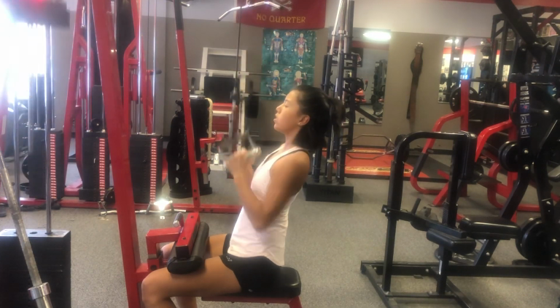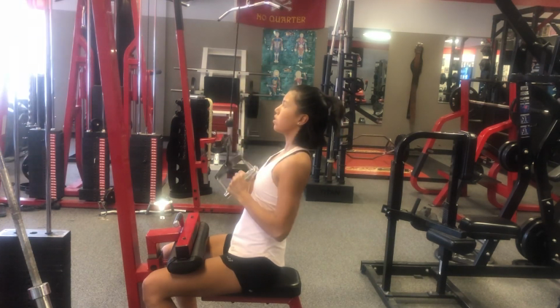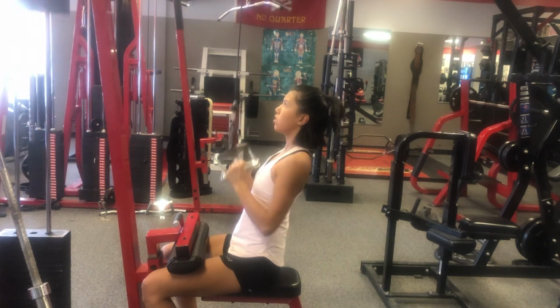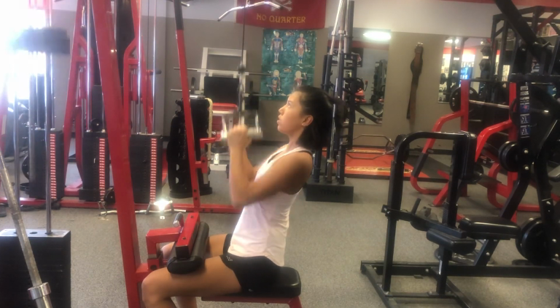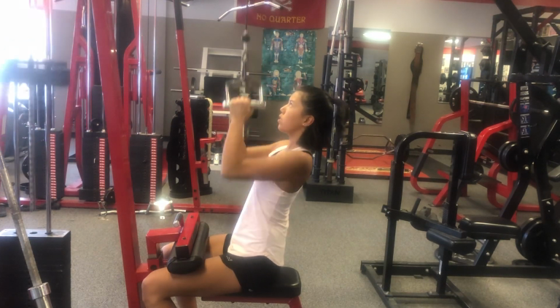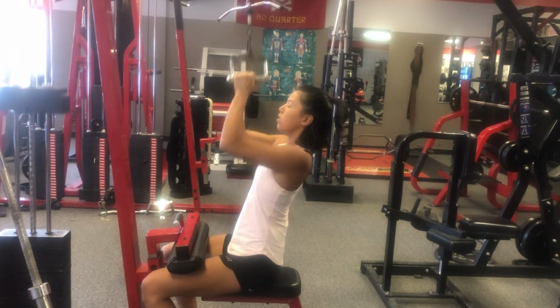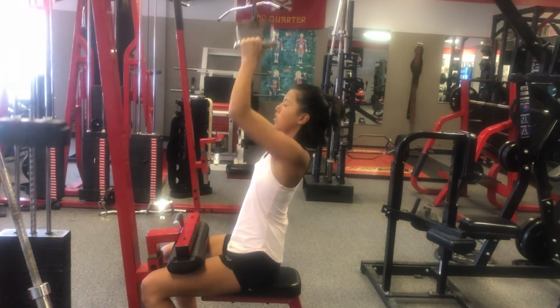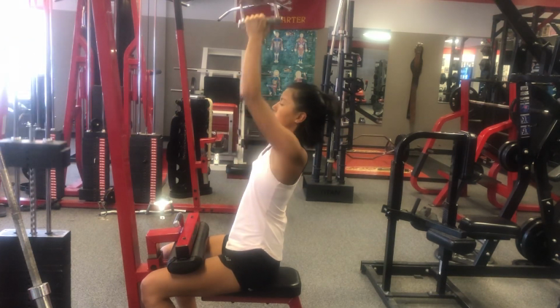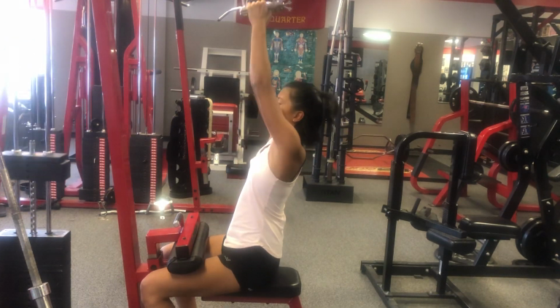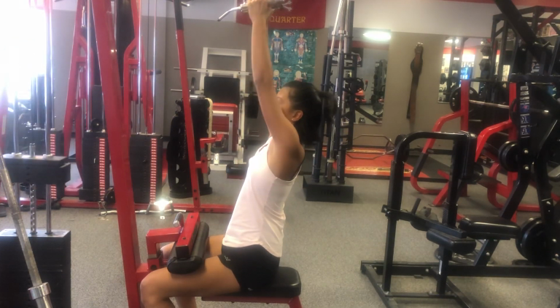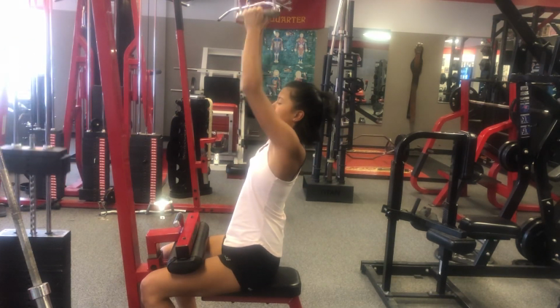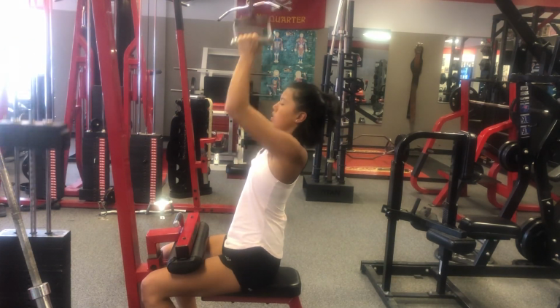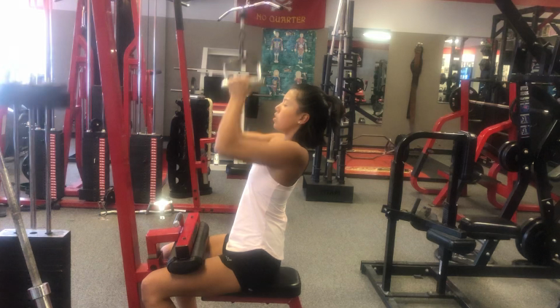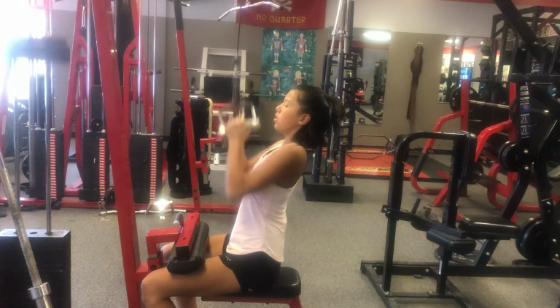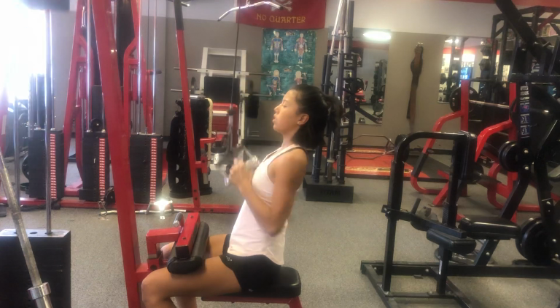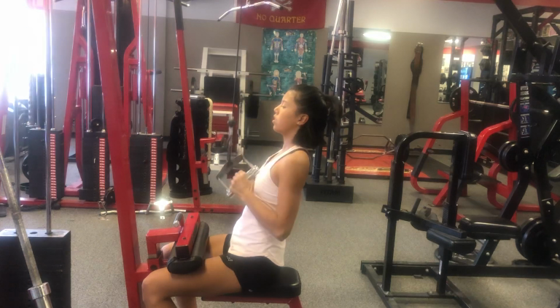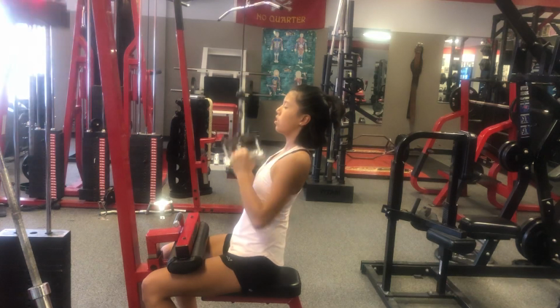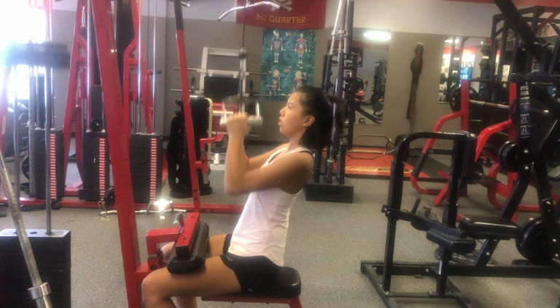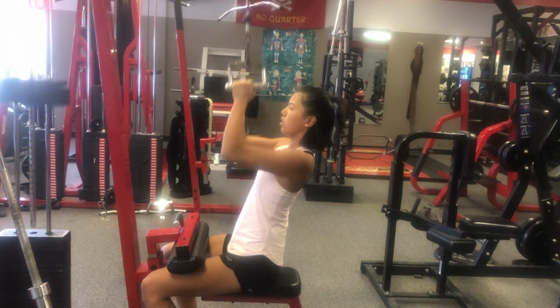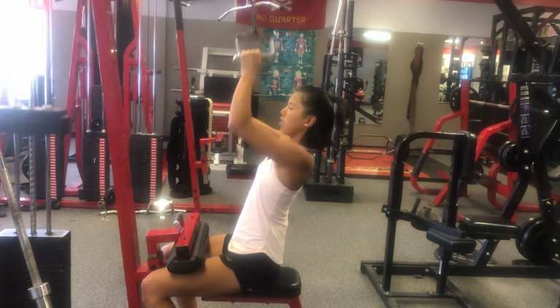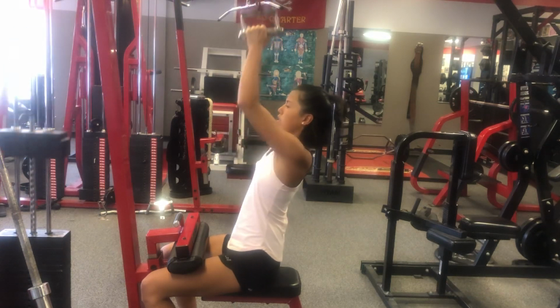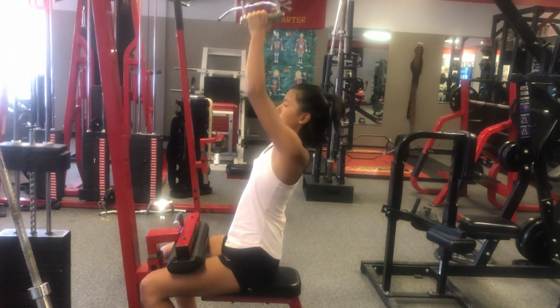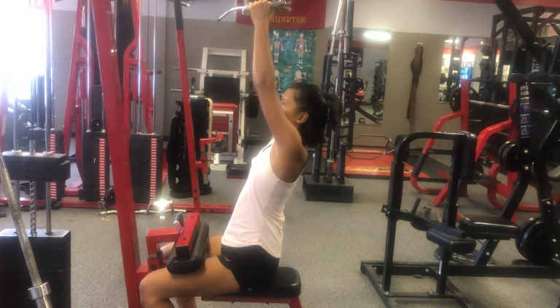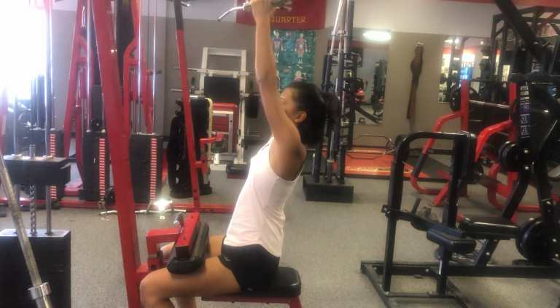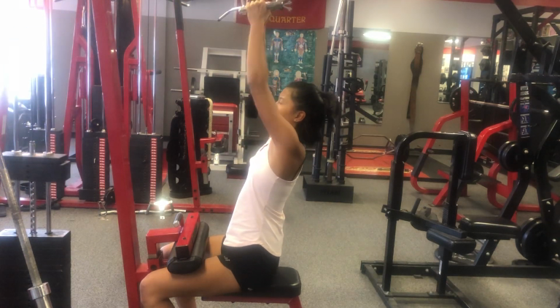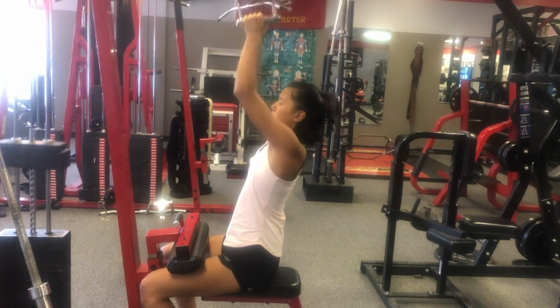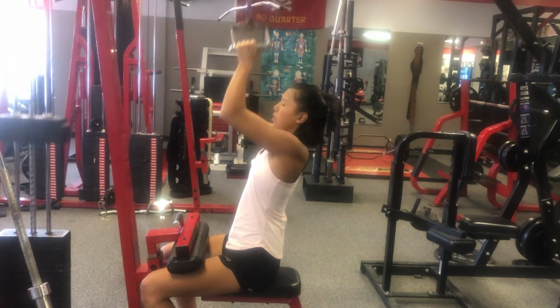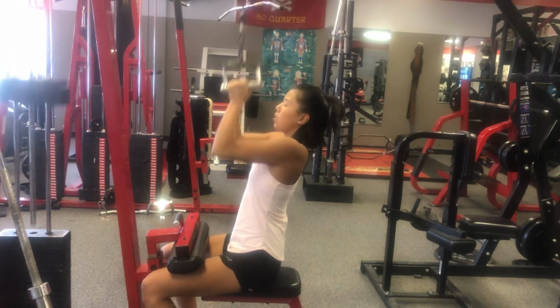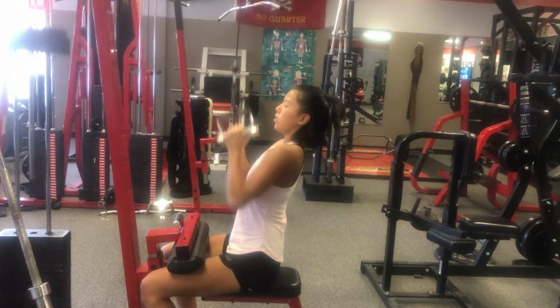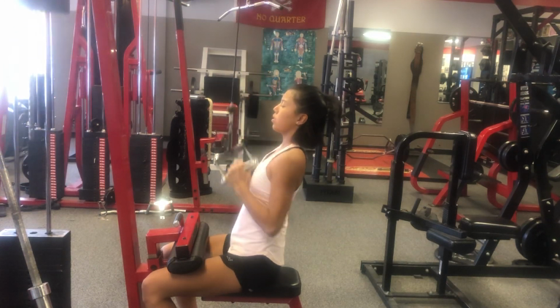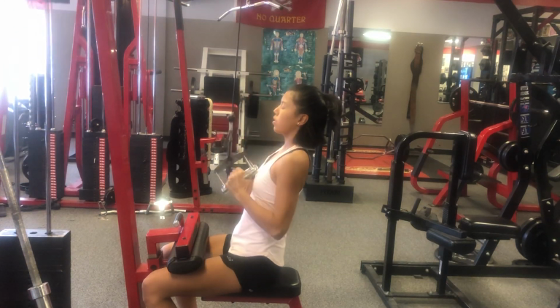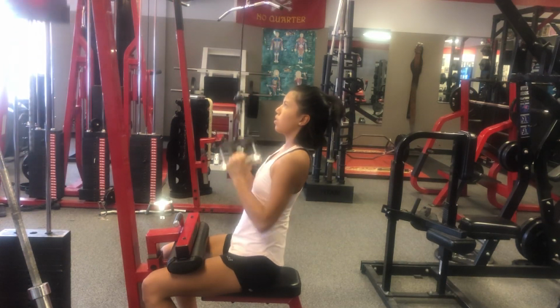Squeeze. Exhale when you pull down, inhale when you go up — go up slow.